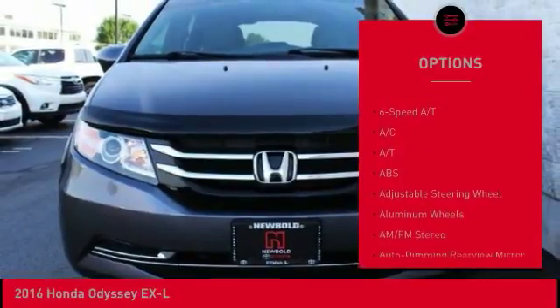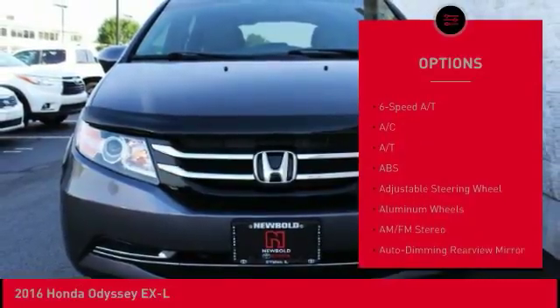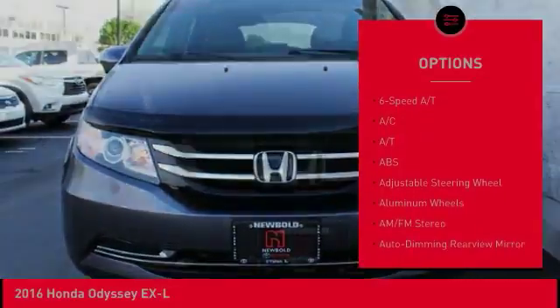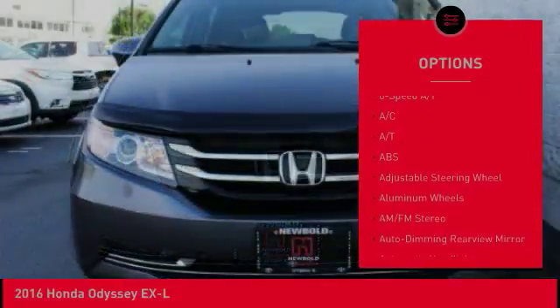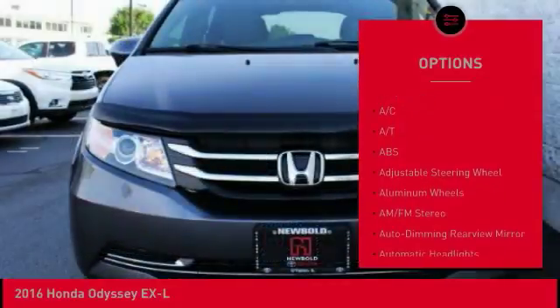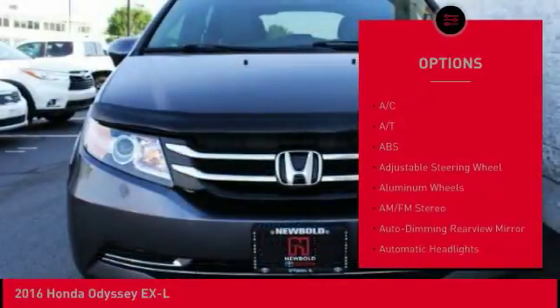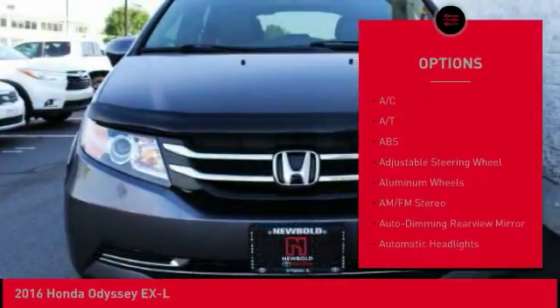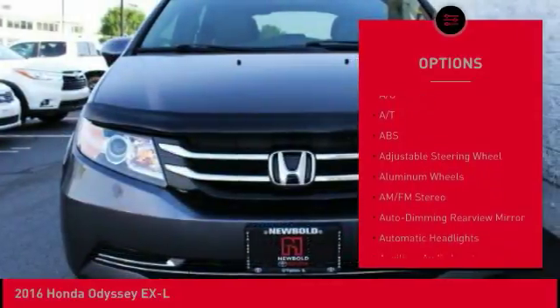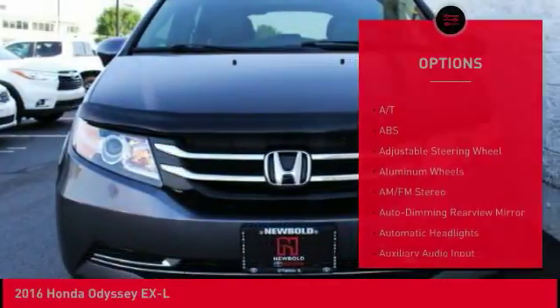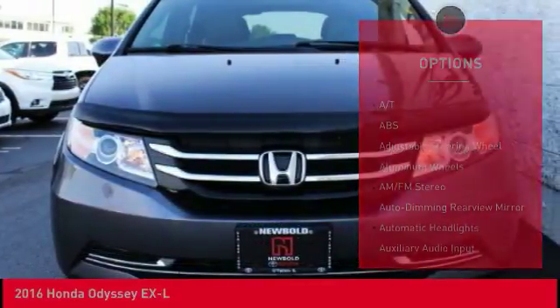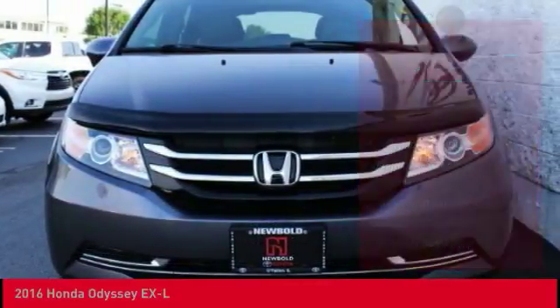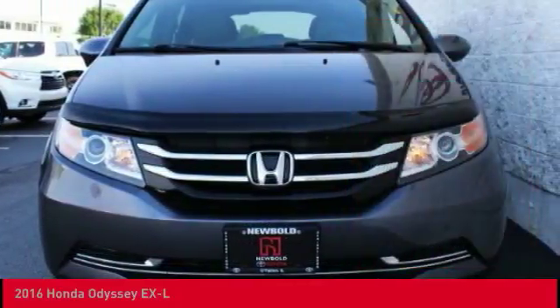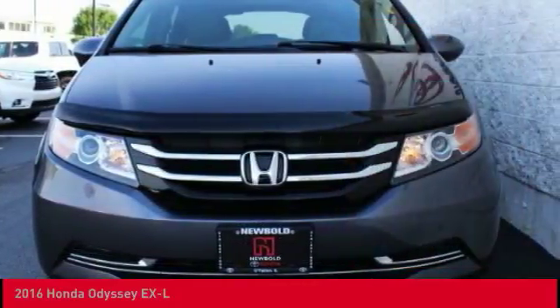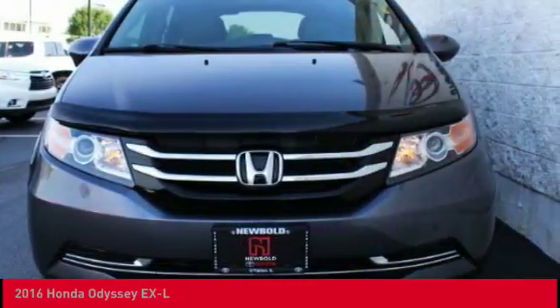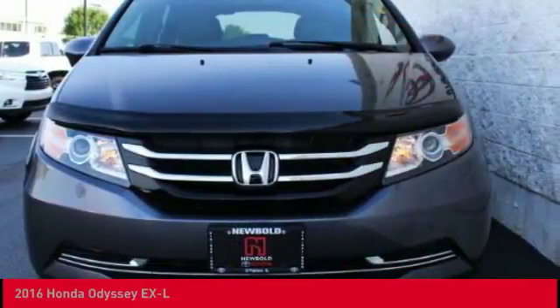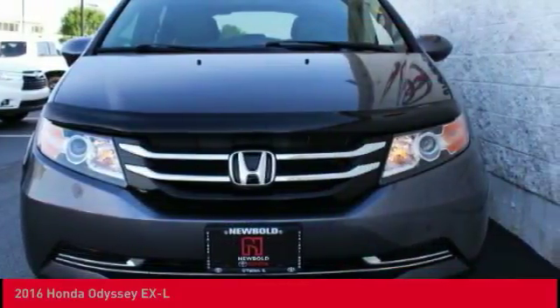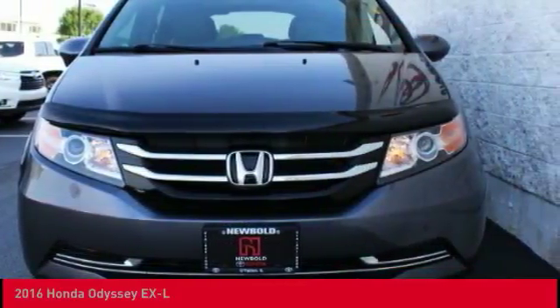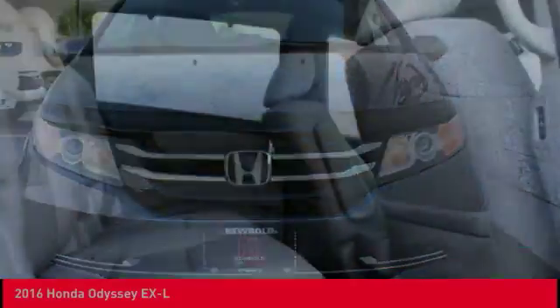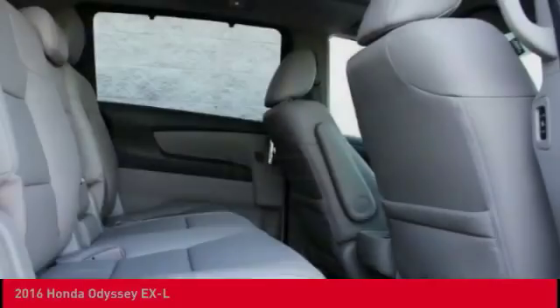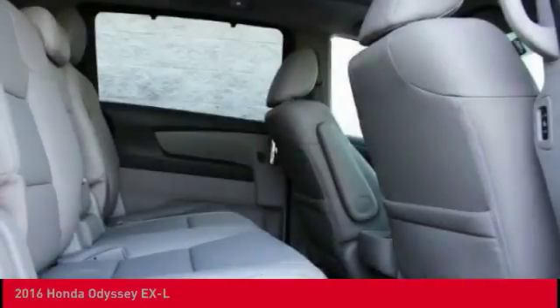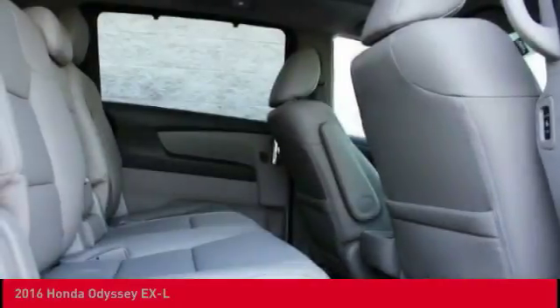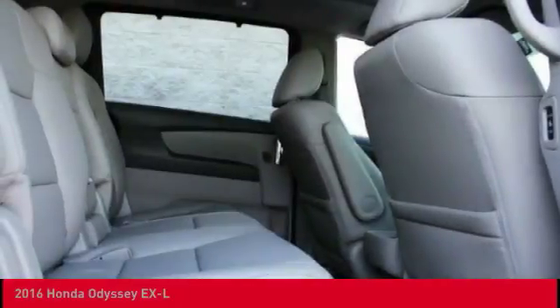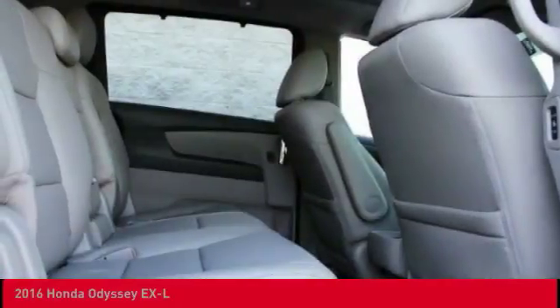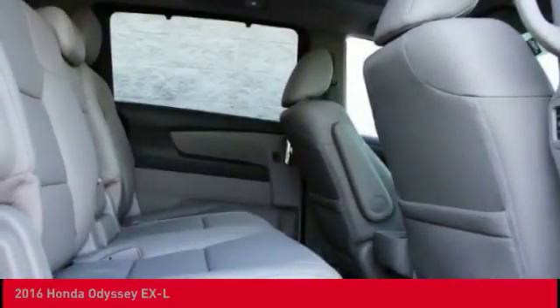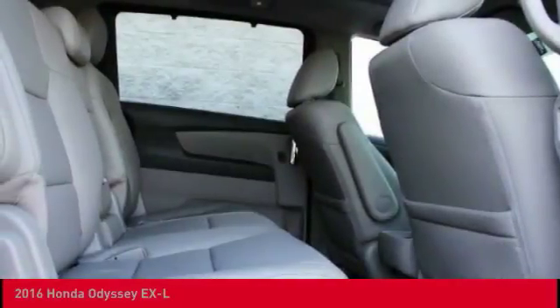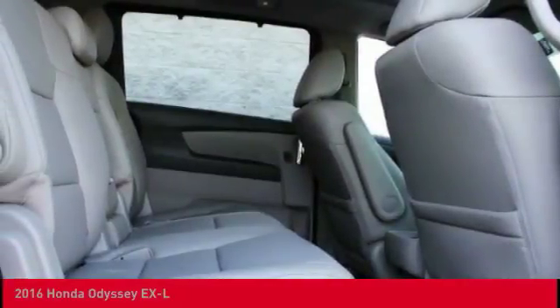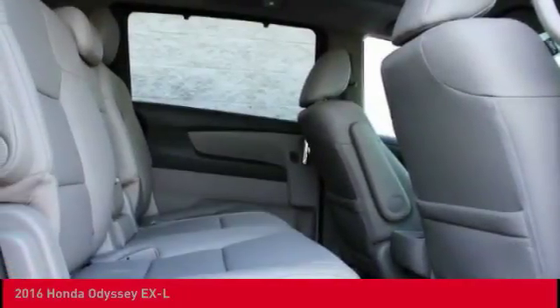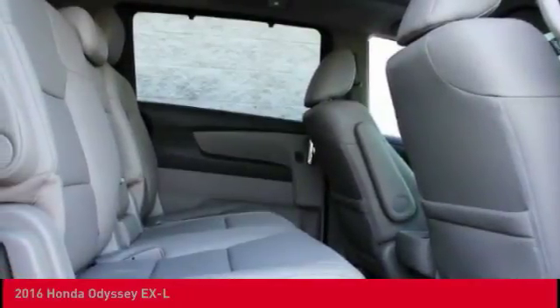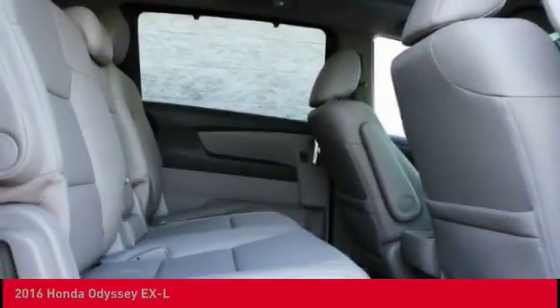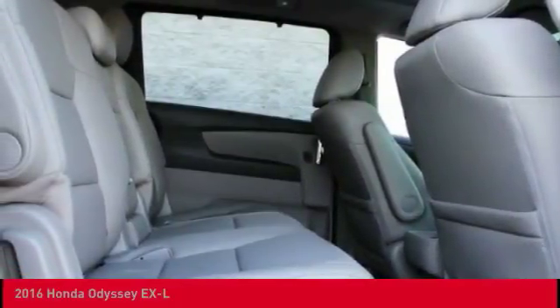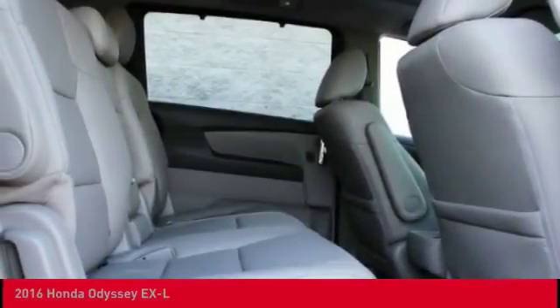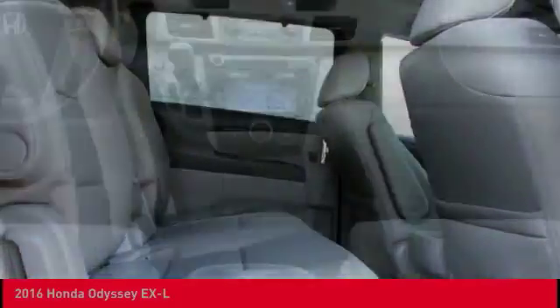Backup camera, heated seats, navigation system, anti-lock braking system, and lane departure warning.